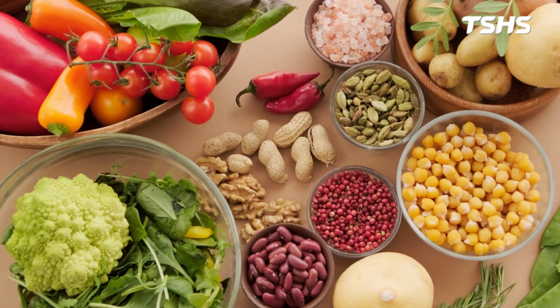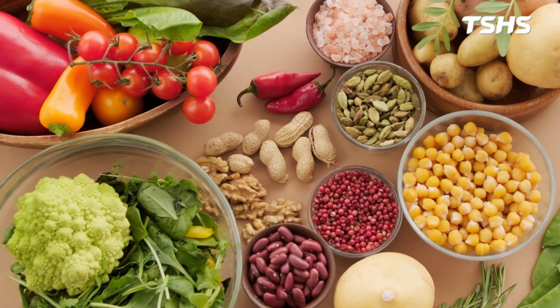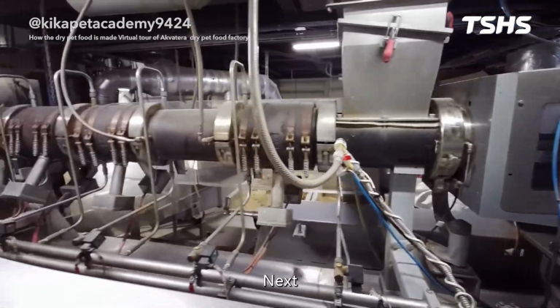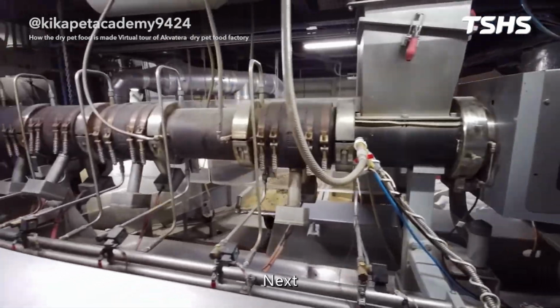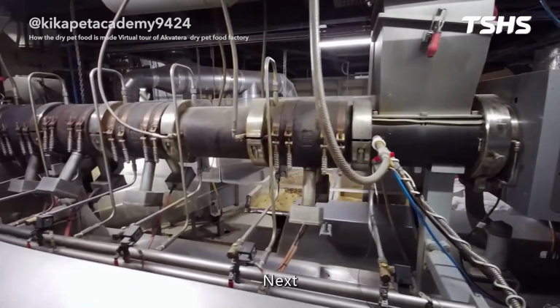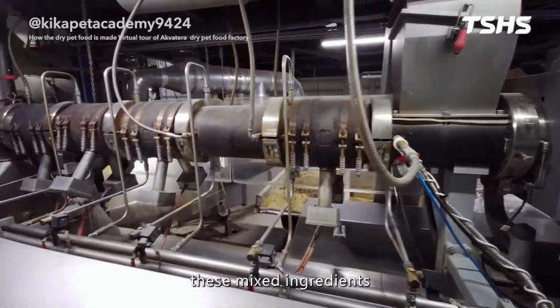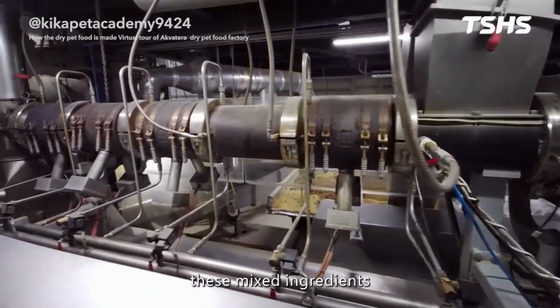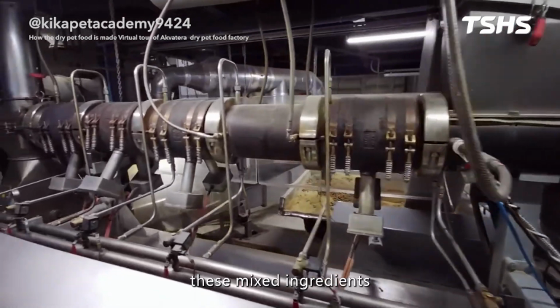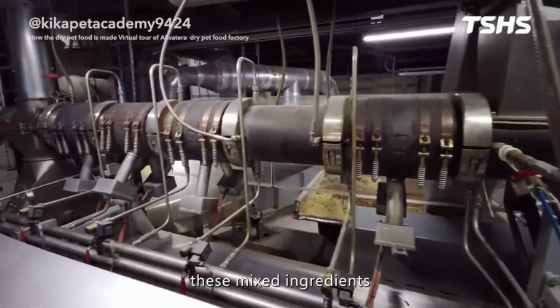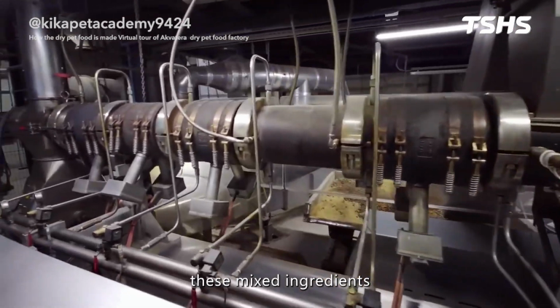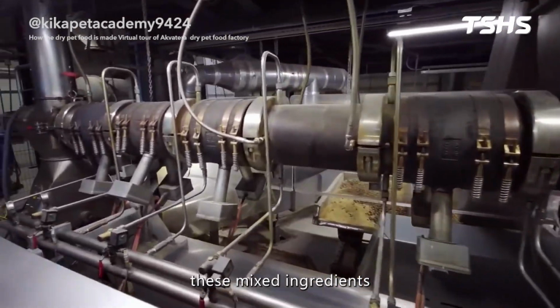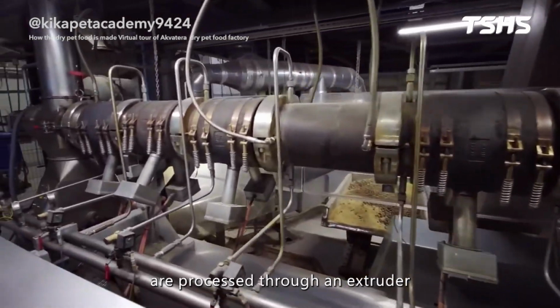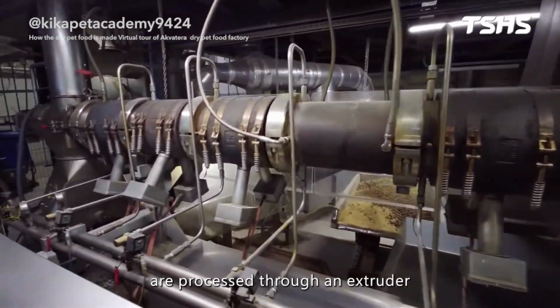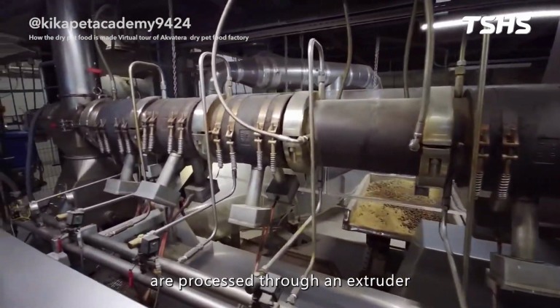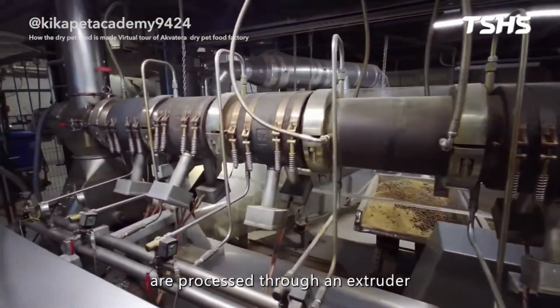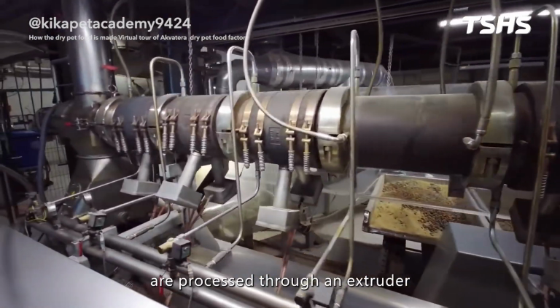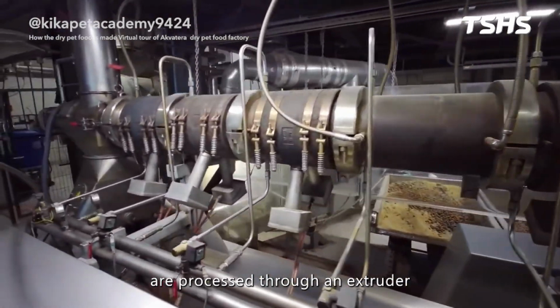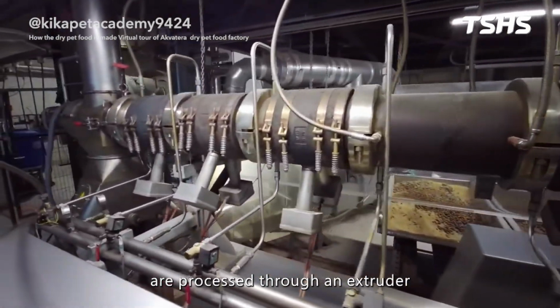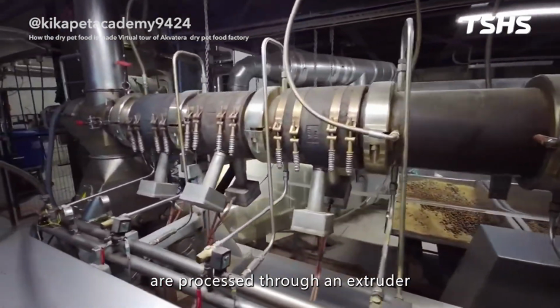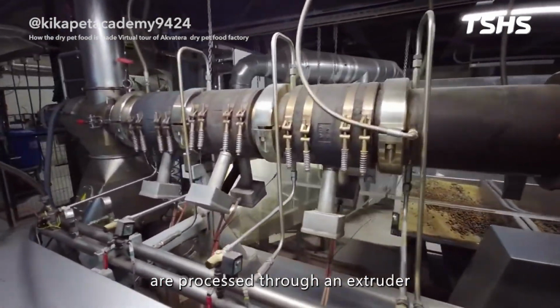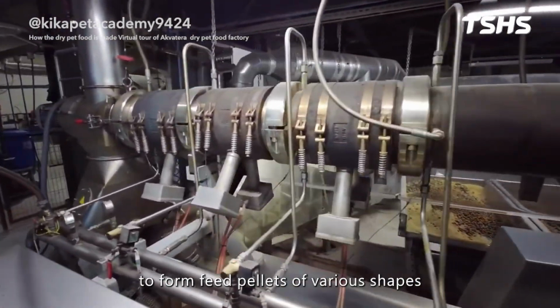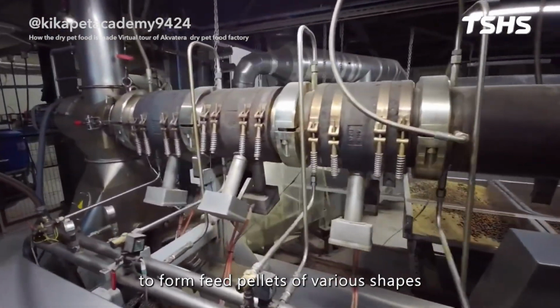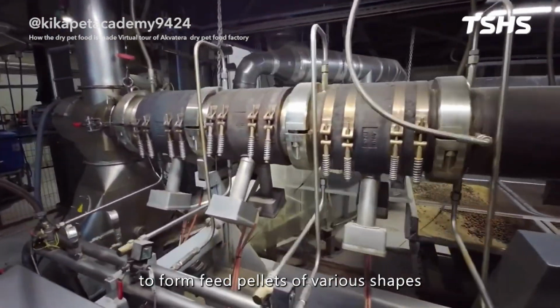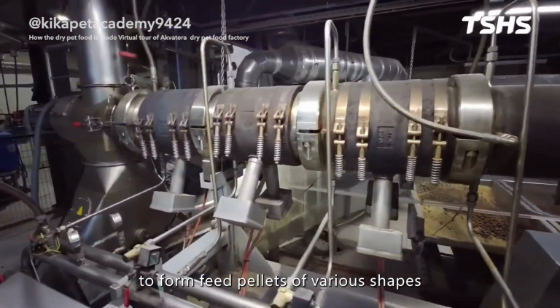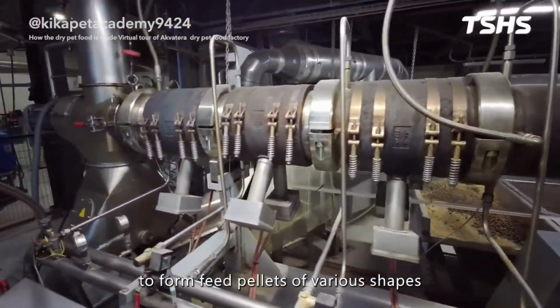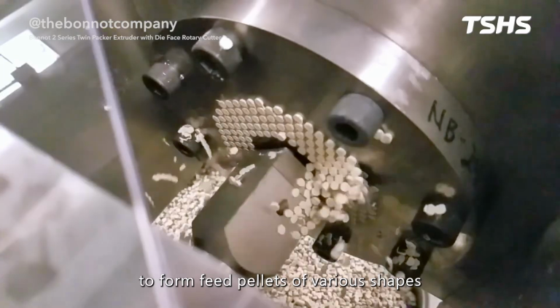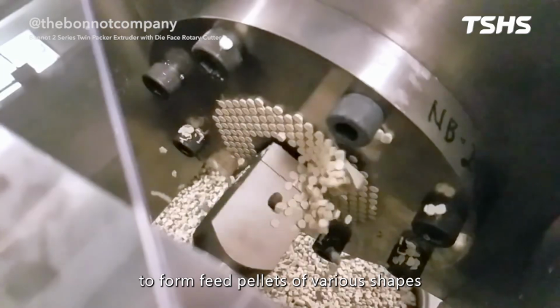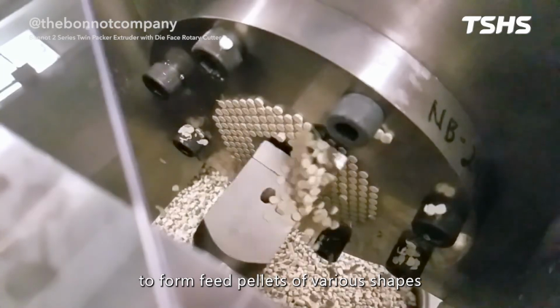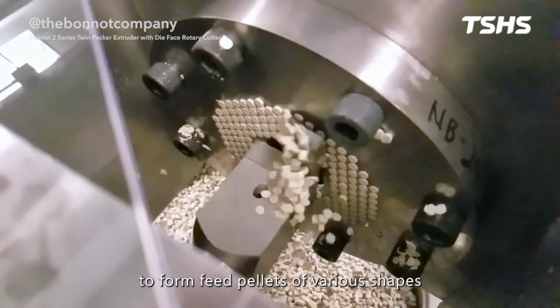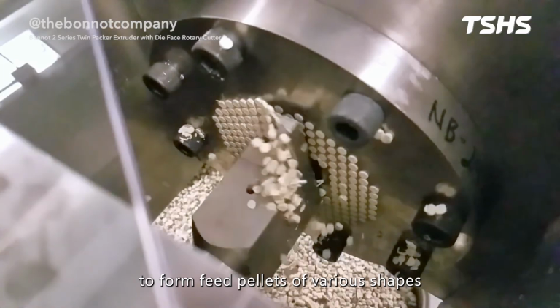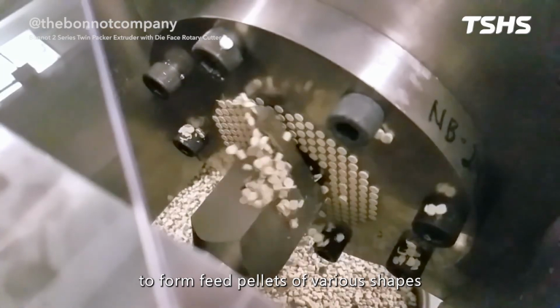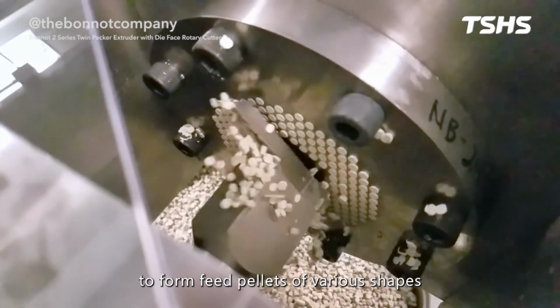Next, these mixed ingredients are processed through an extruder to form feed pellets of various shapes.